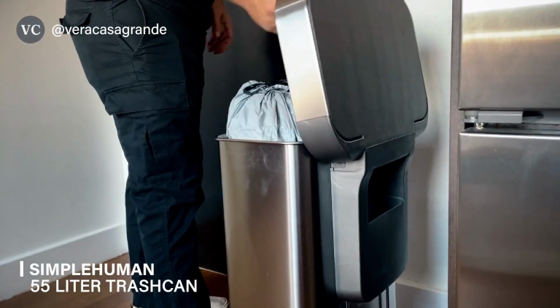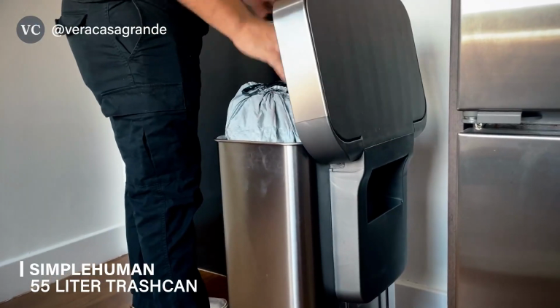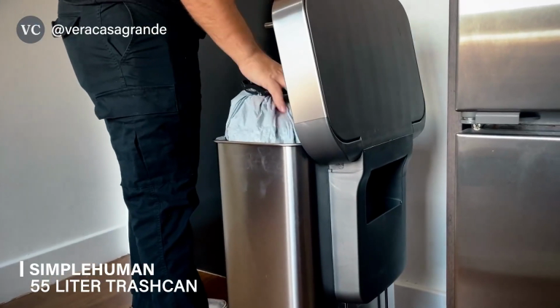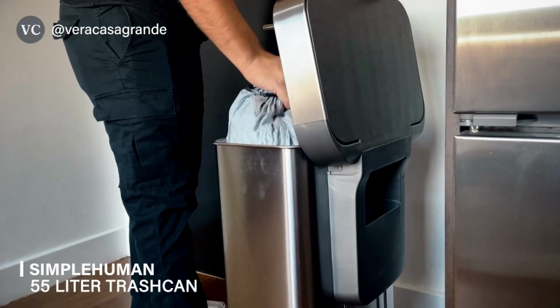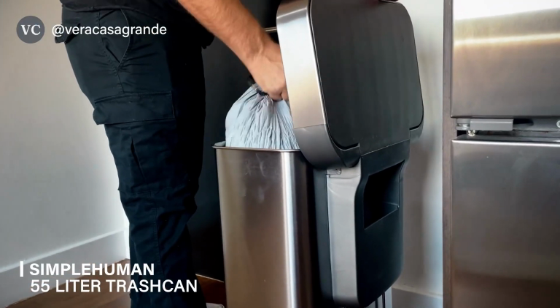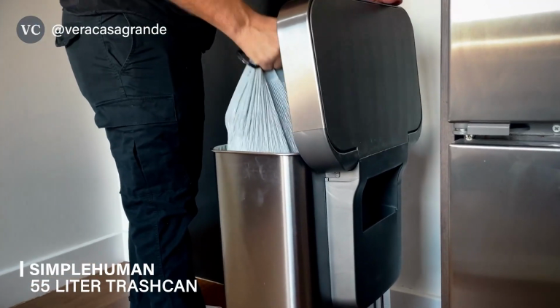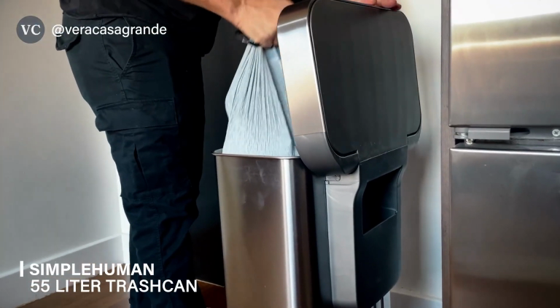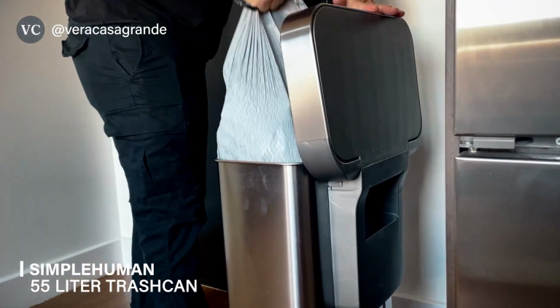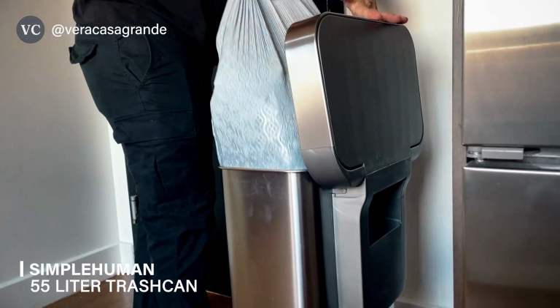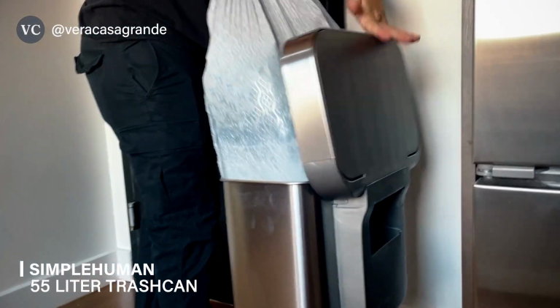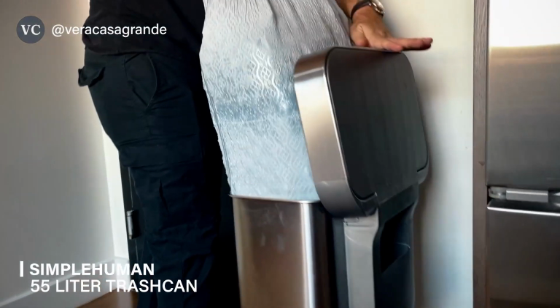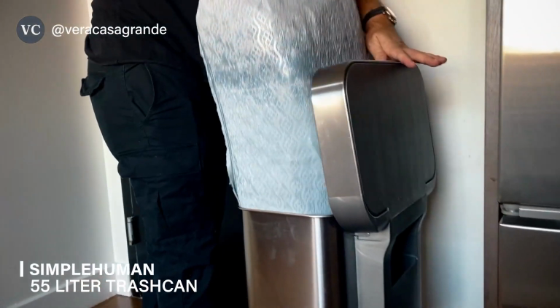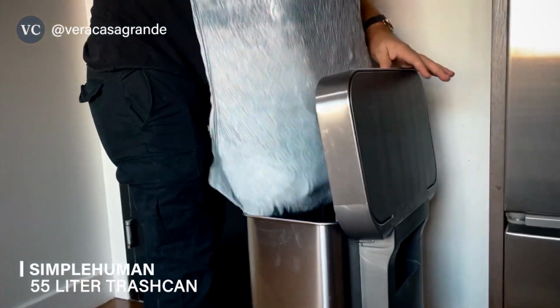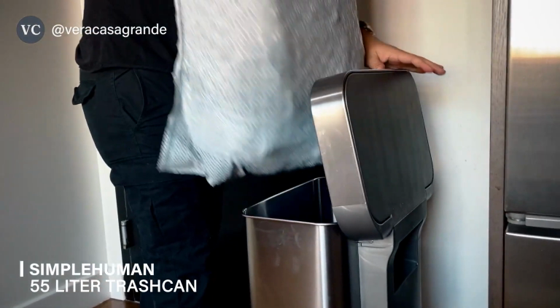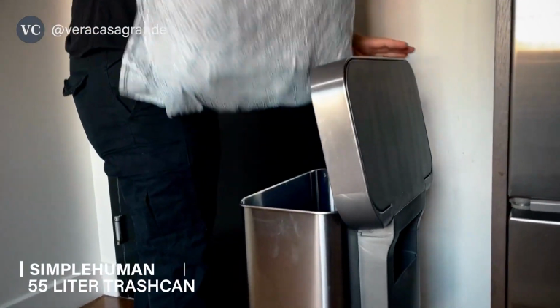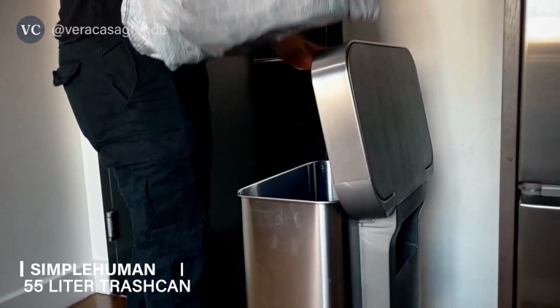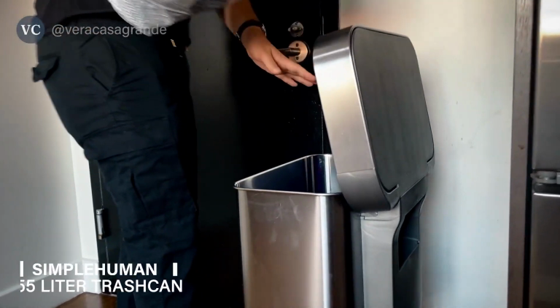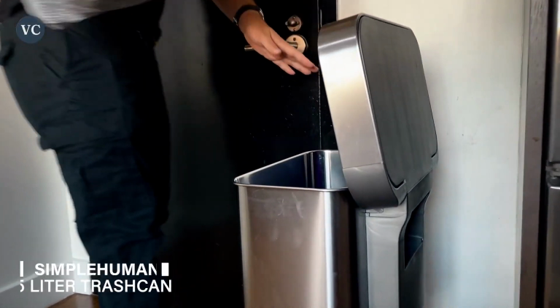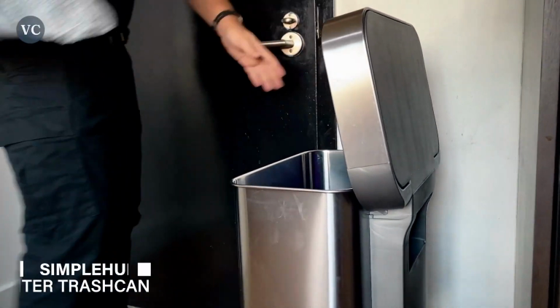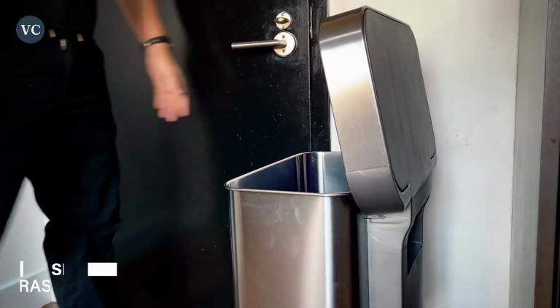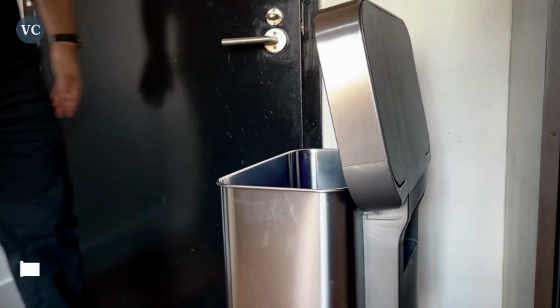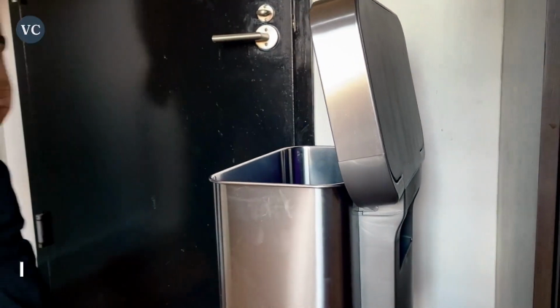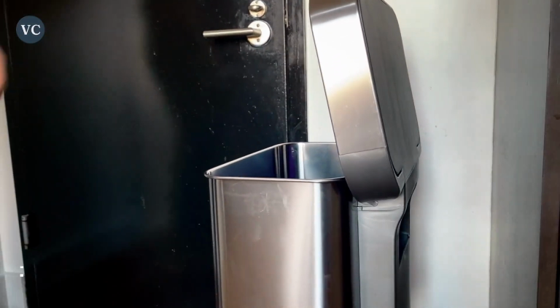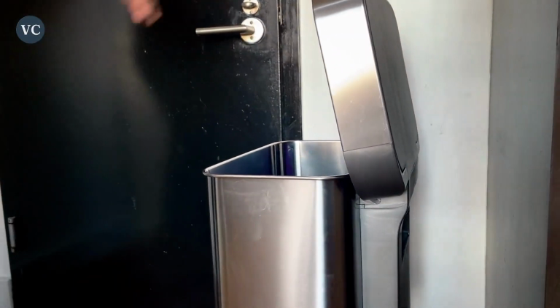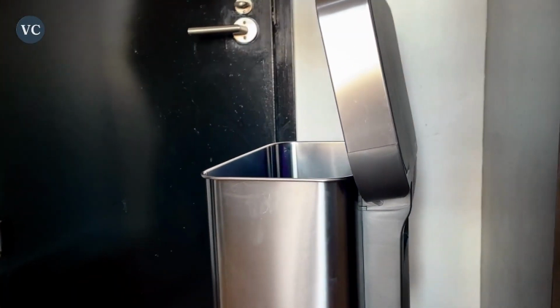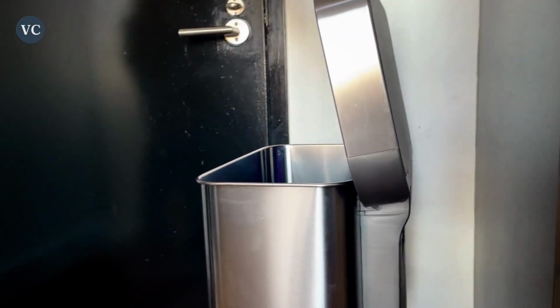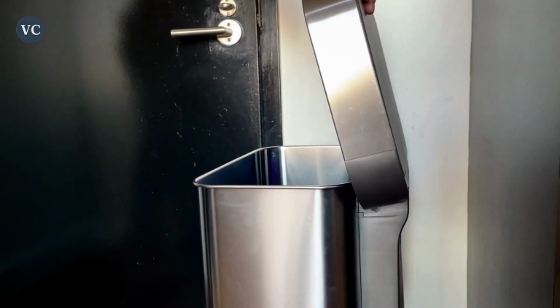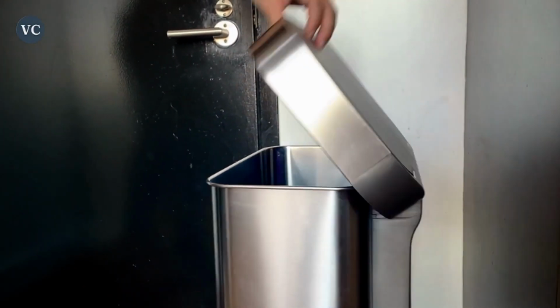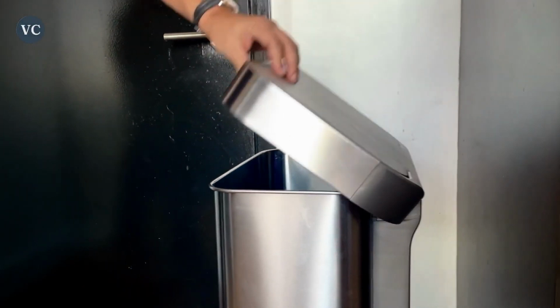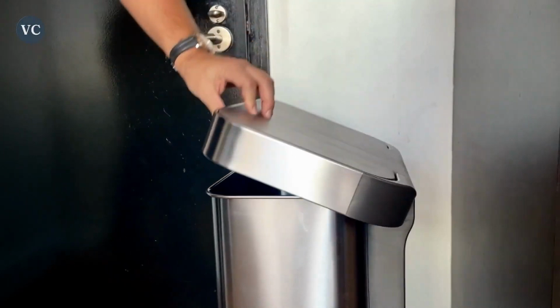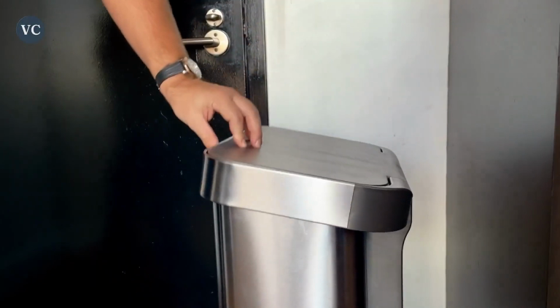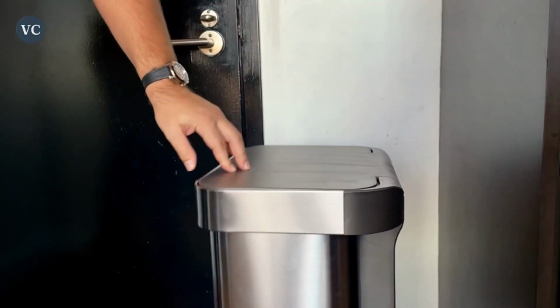Overall, the Simple Human 55 Liter is a game-changer when it comes to waste management and home organization.